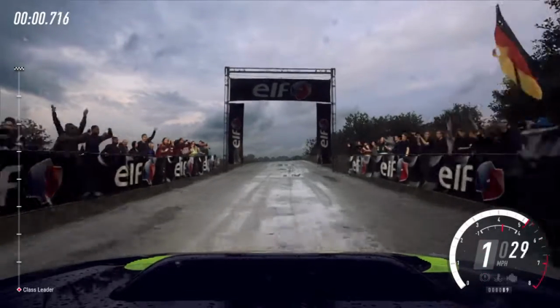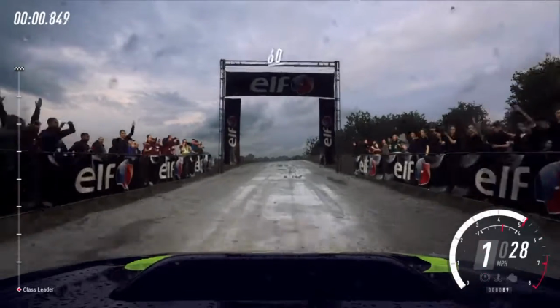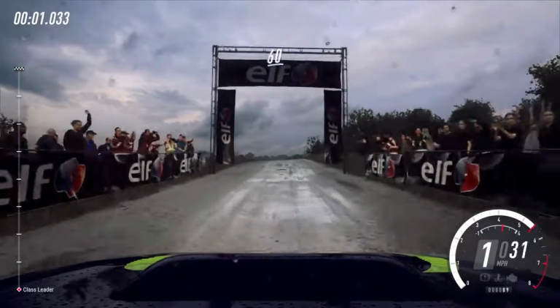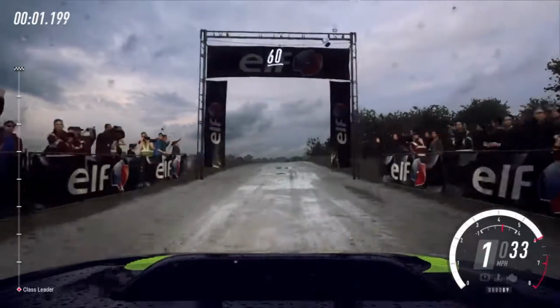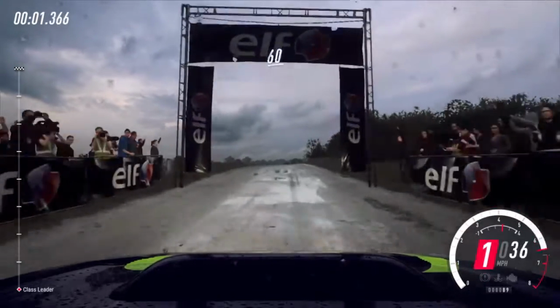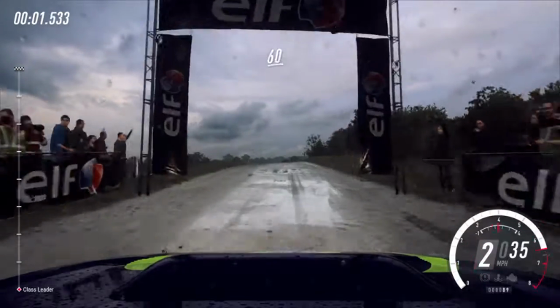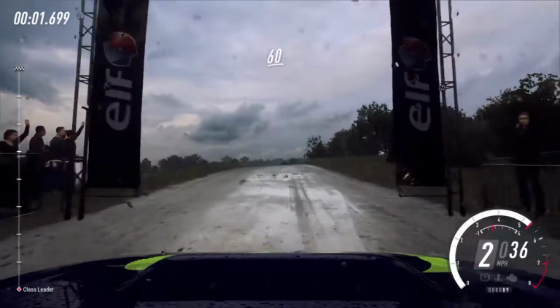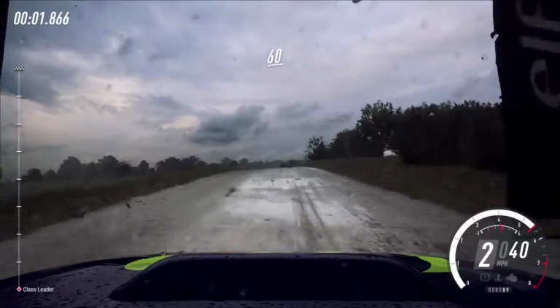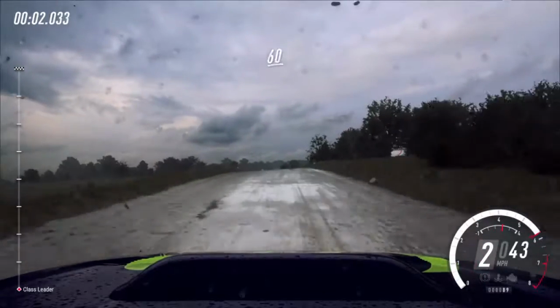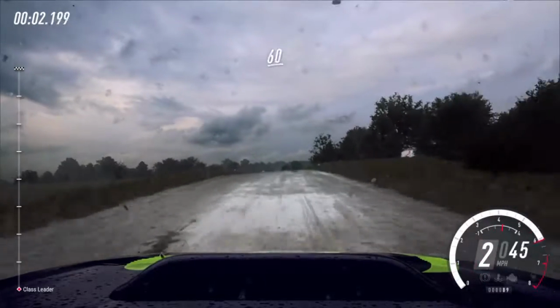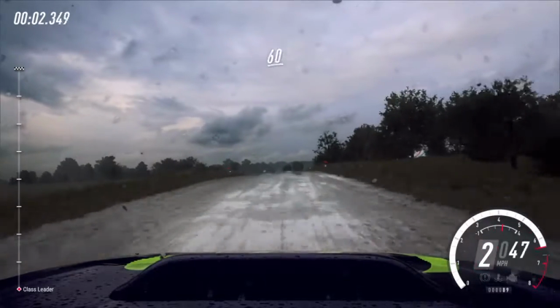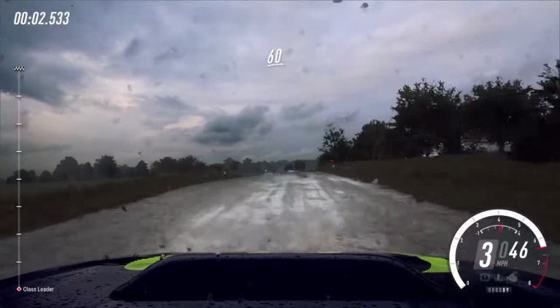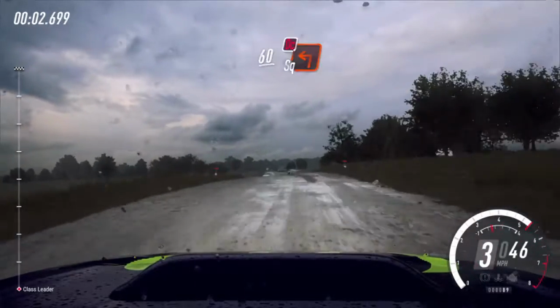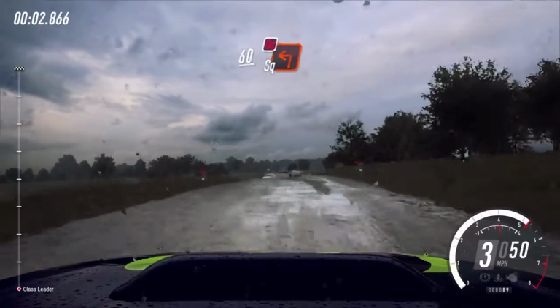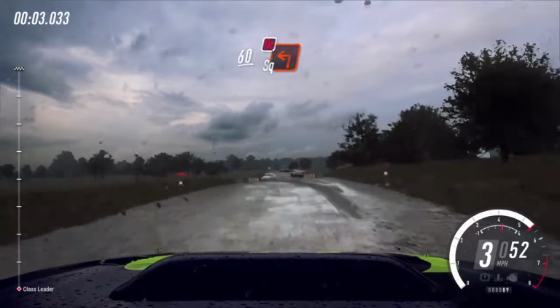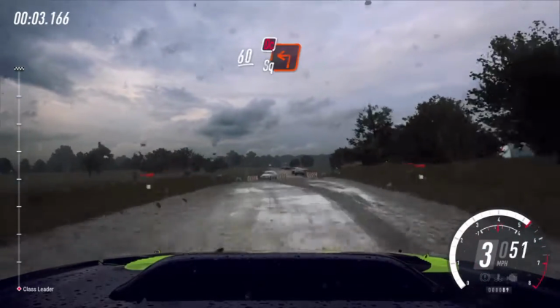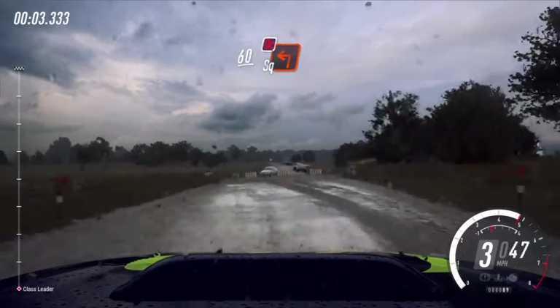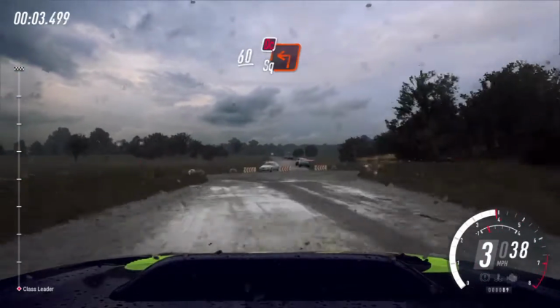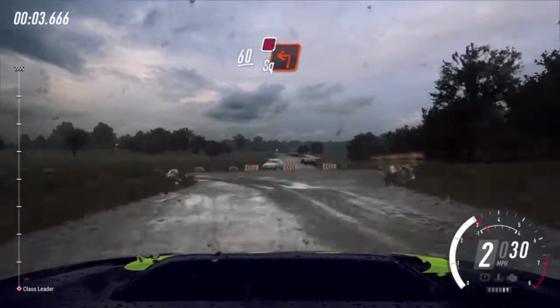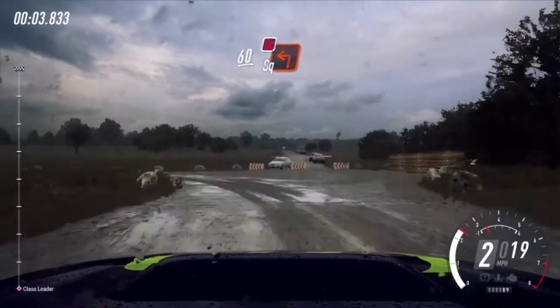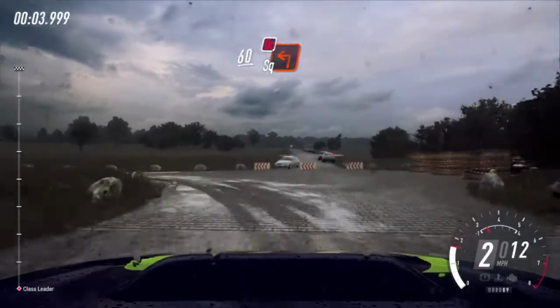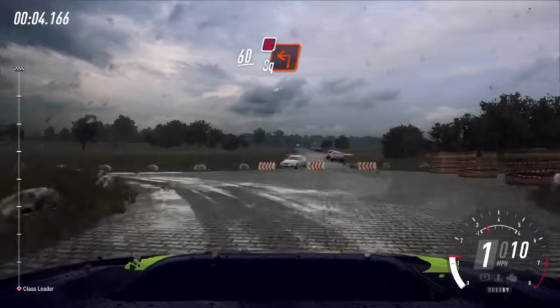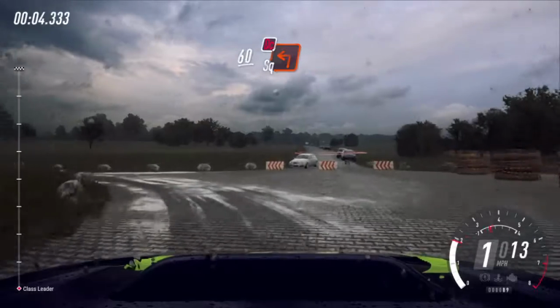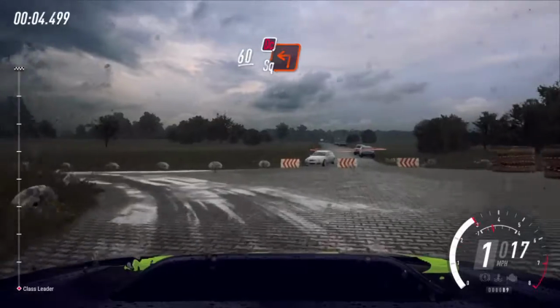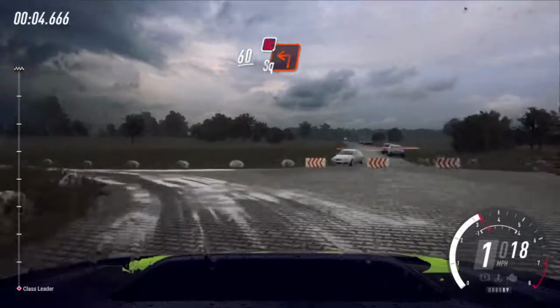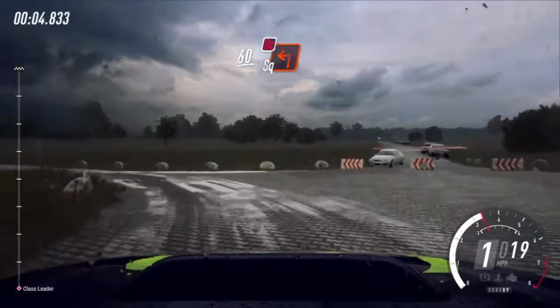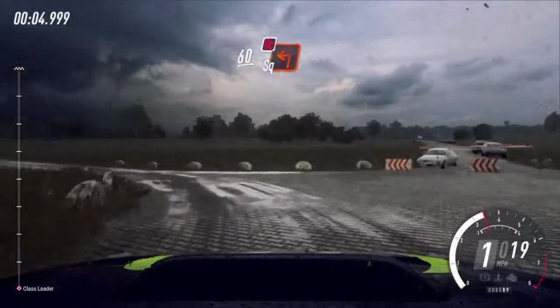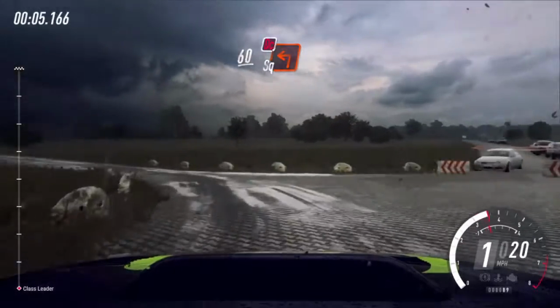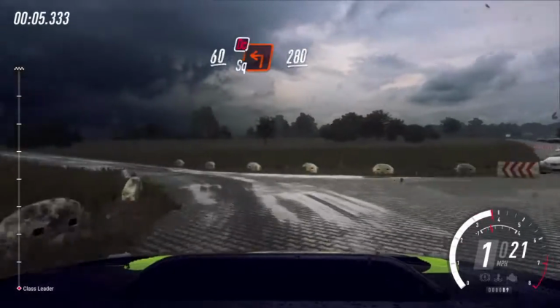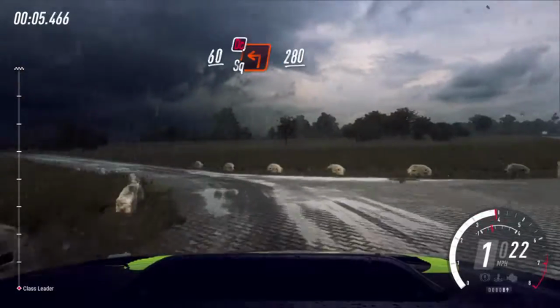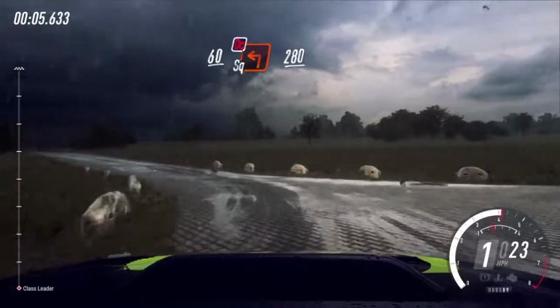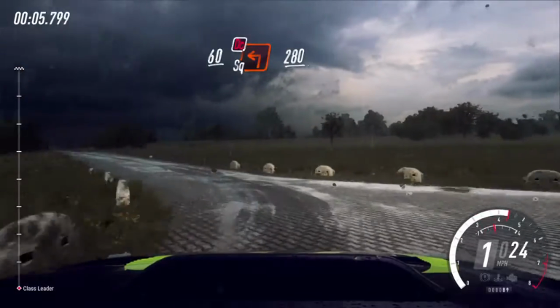60 over crest, turn unseen square left, don't cut. 280.